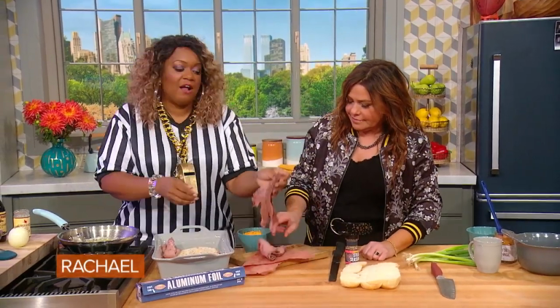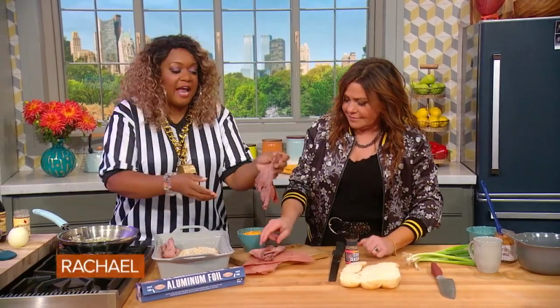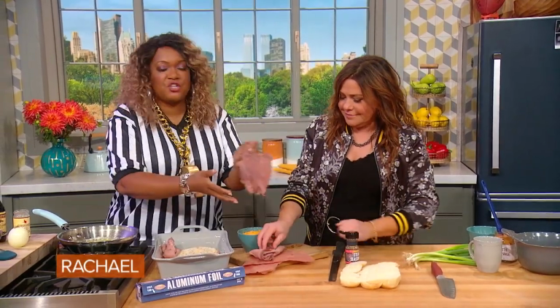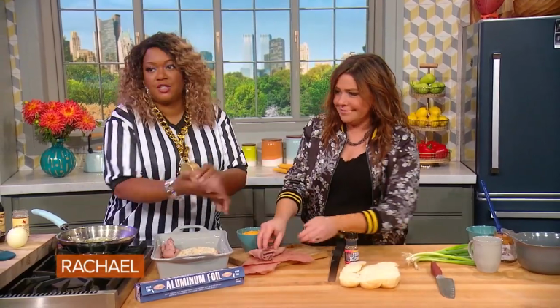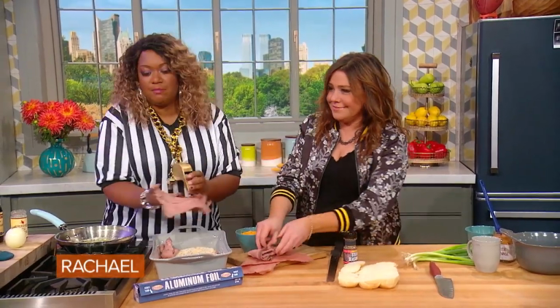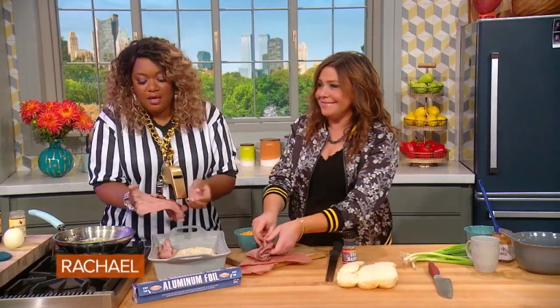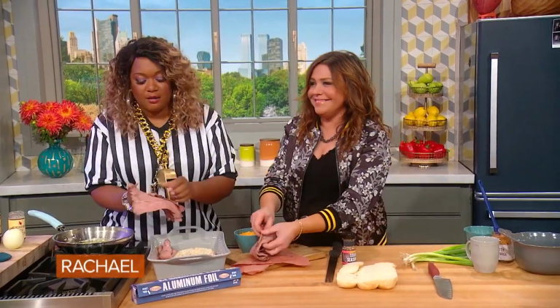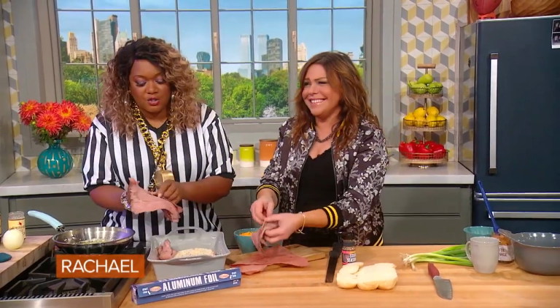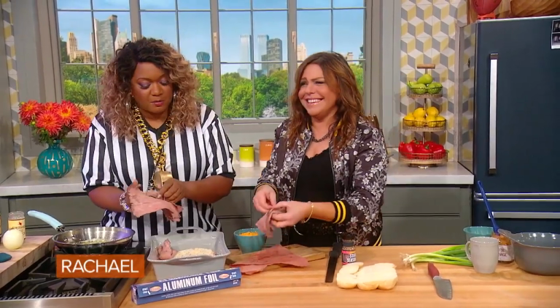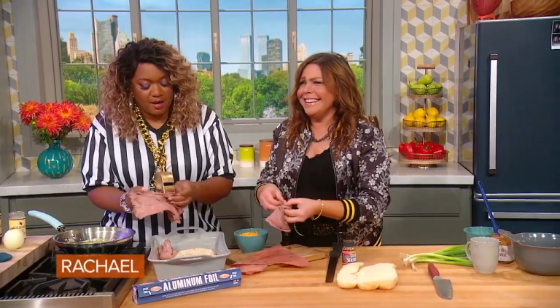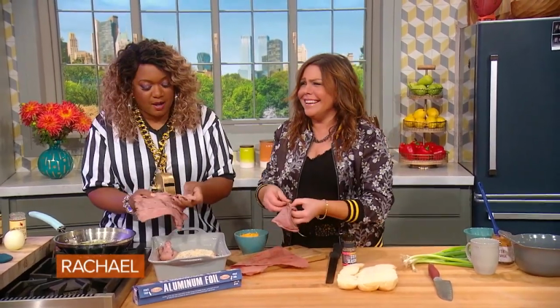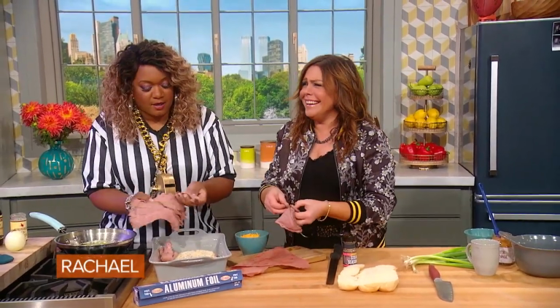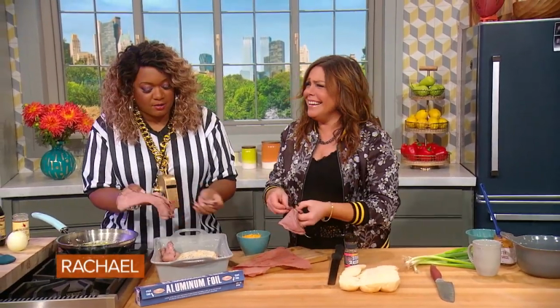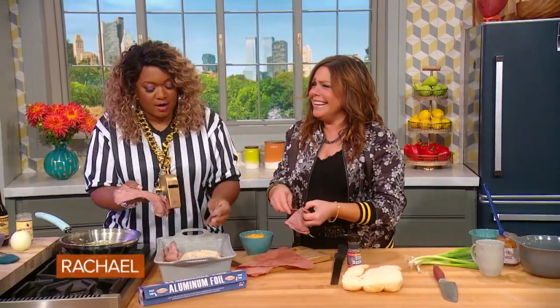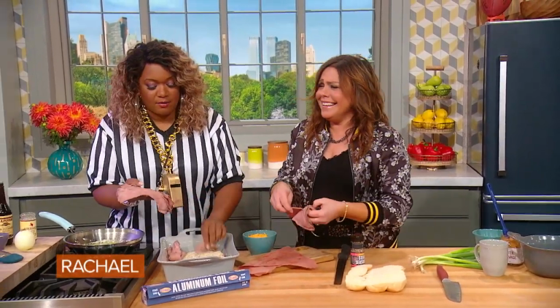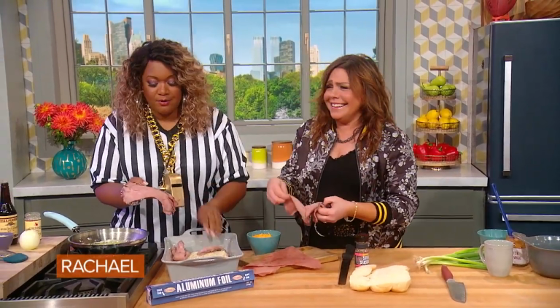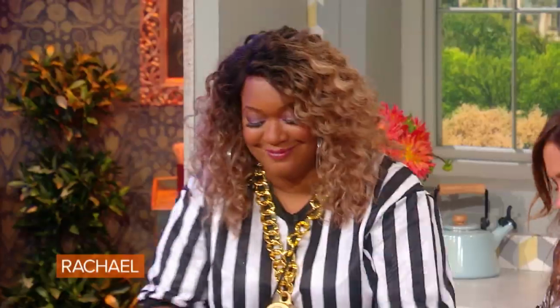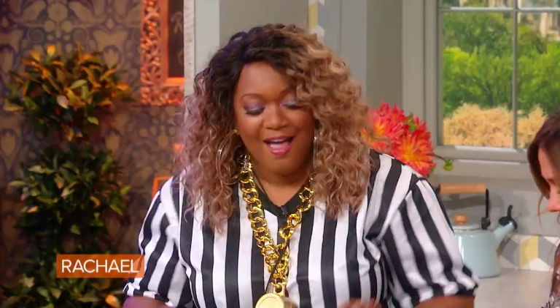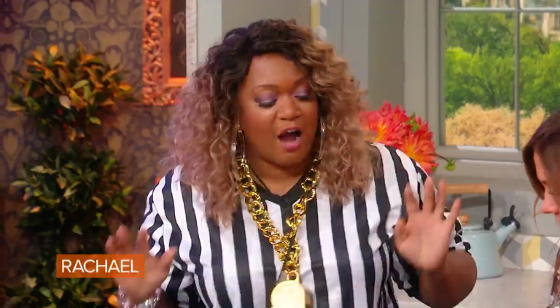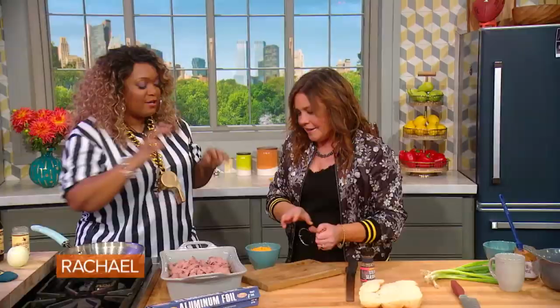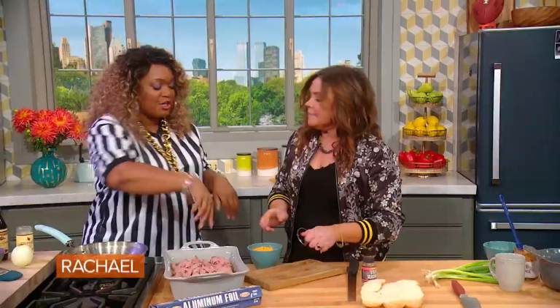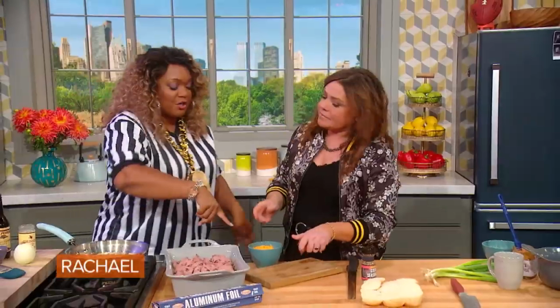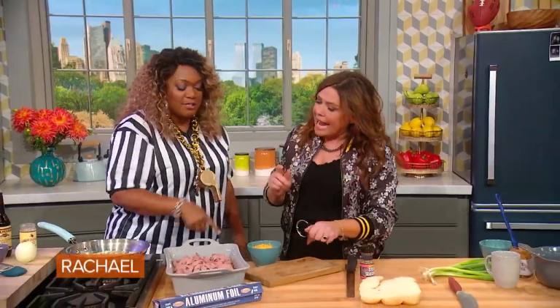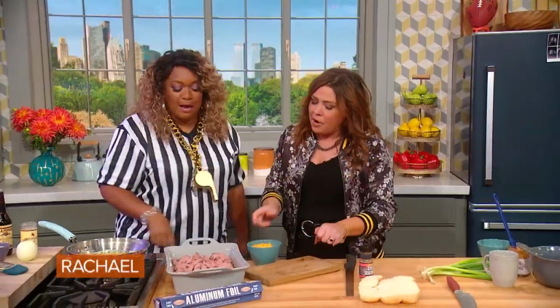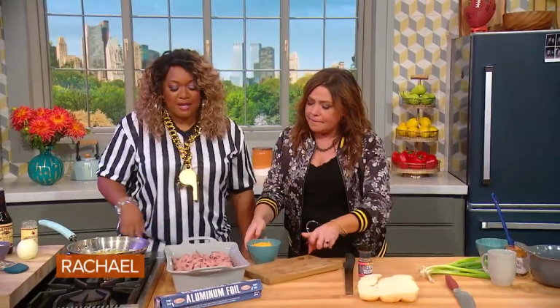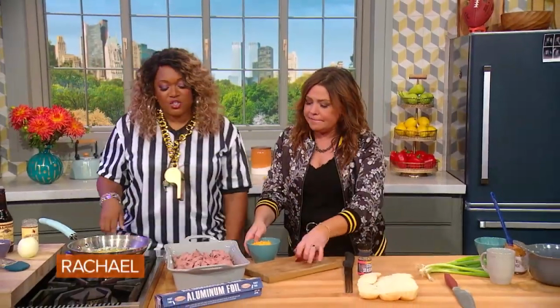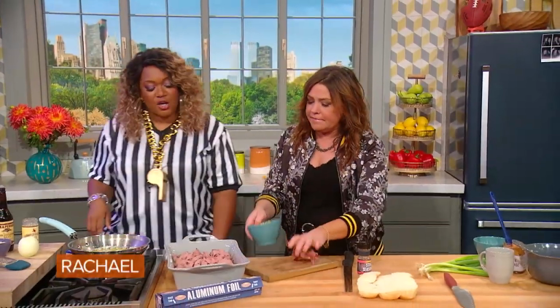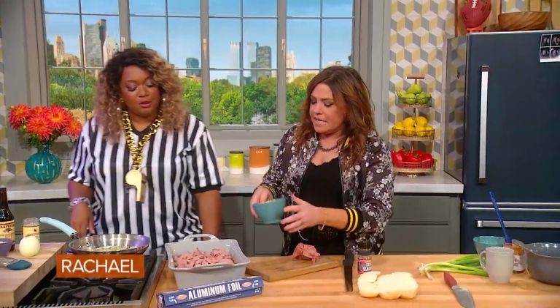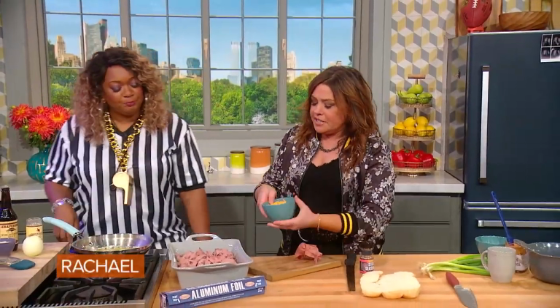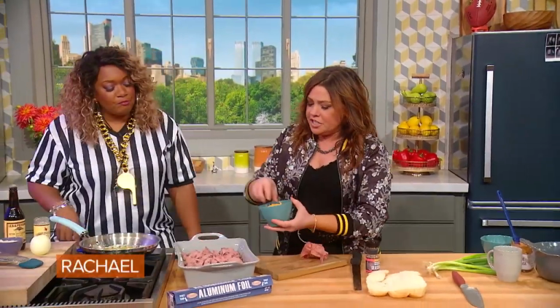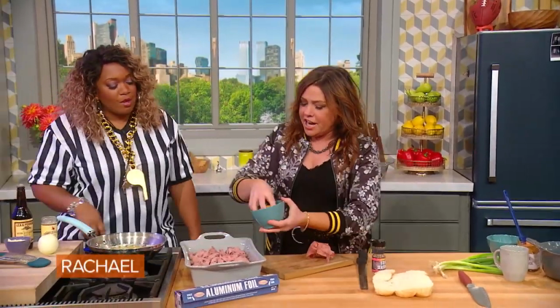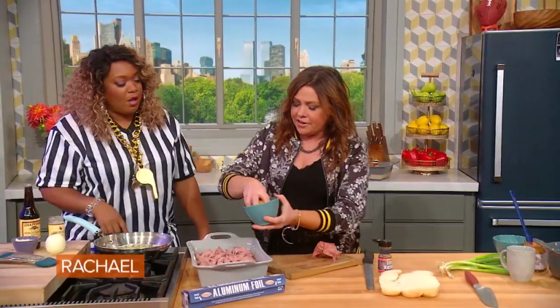A foundation is meat — let's just be honest, right? Then cheese over the top — that's cheddar.